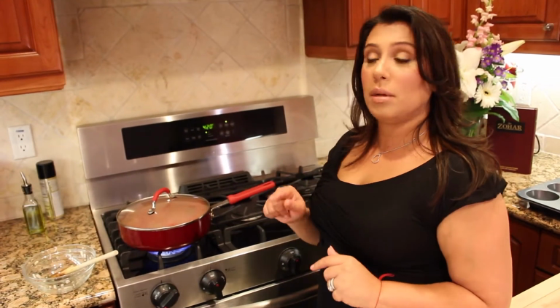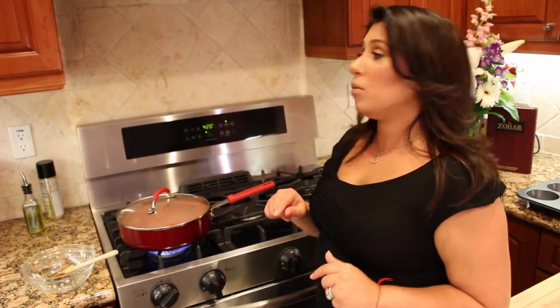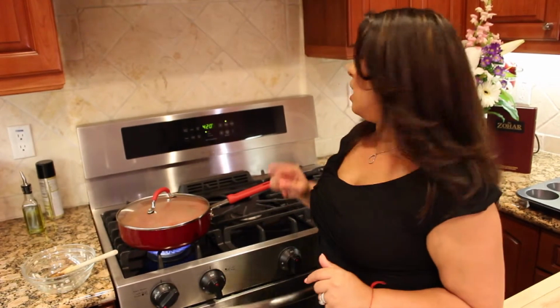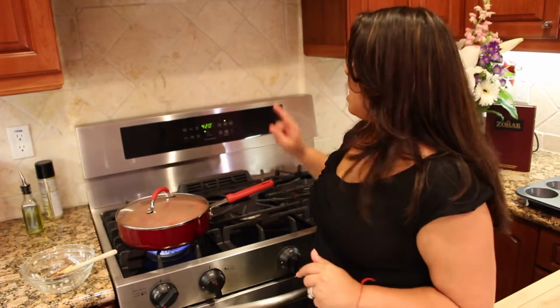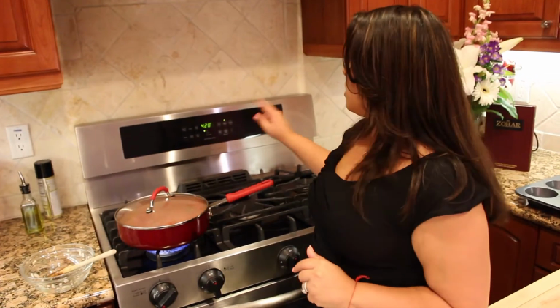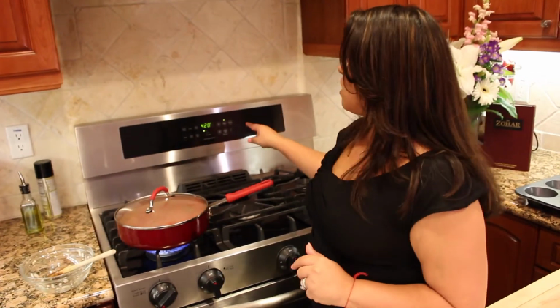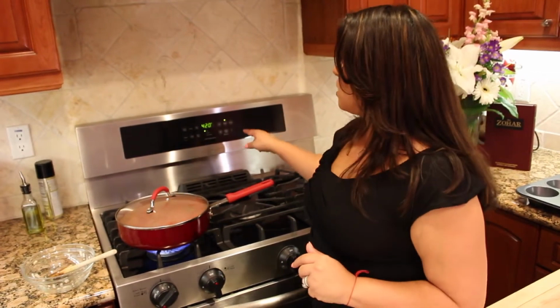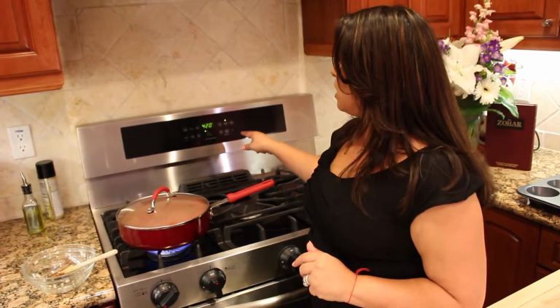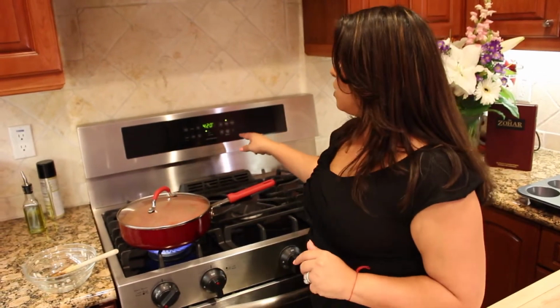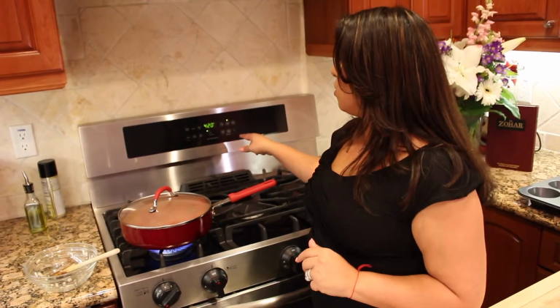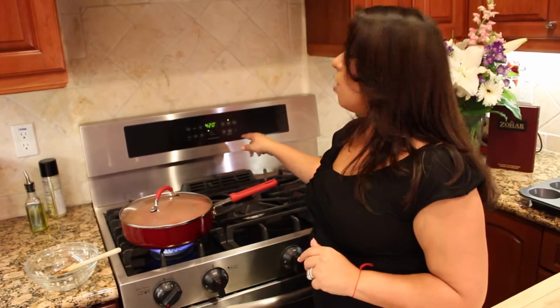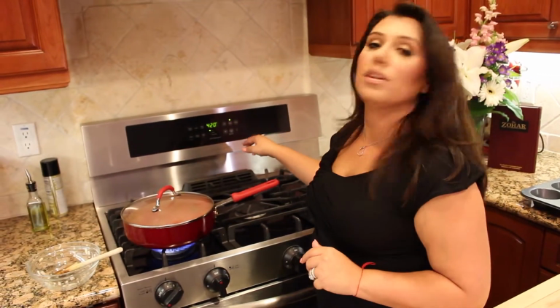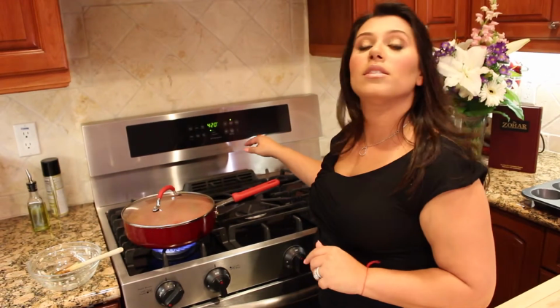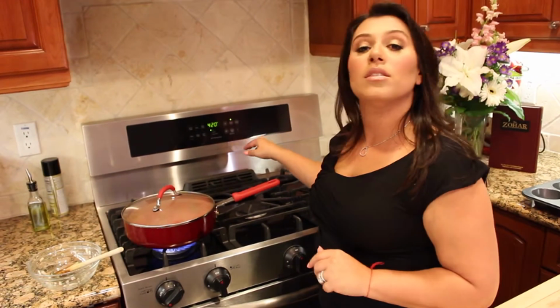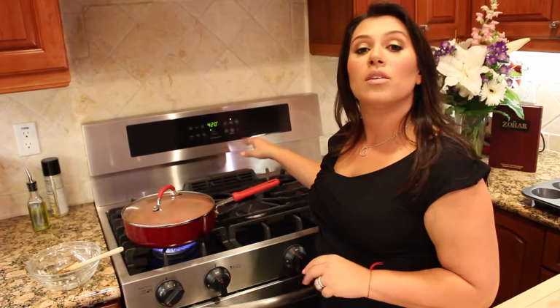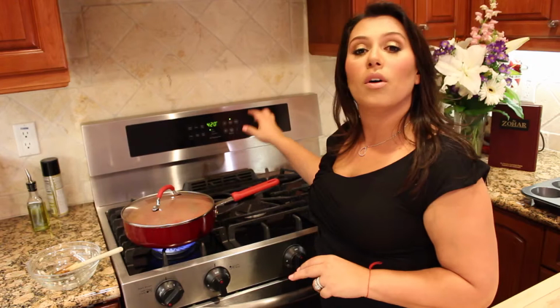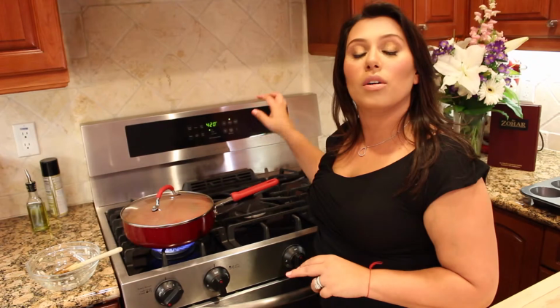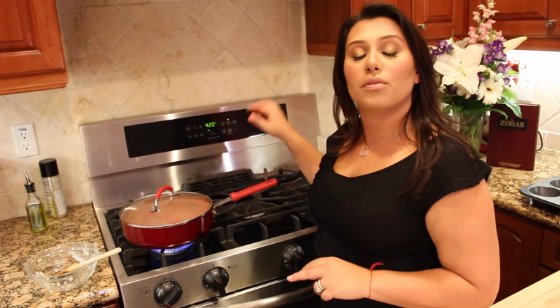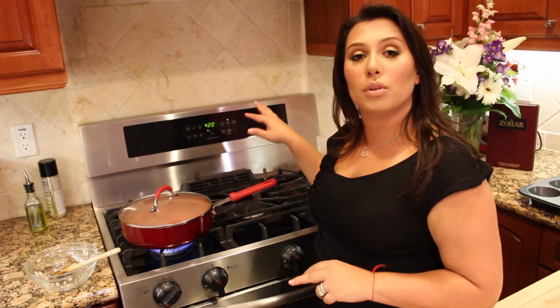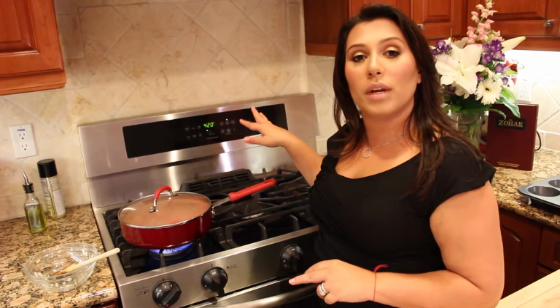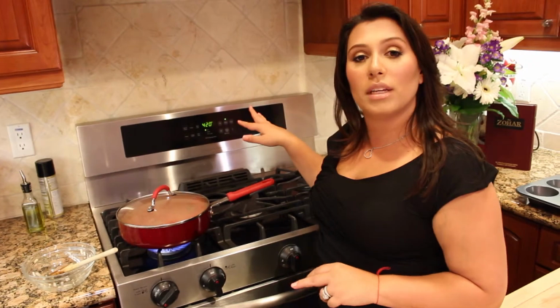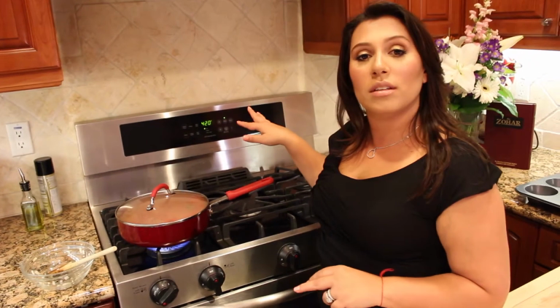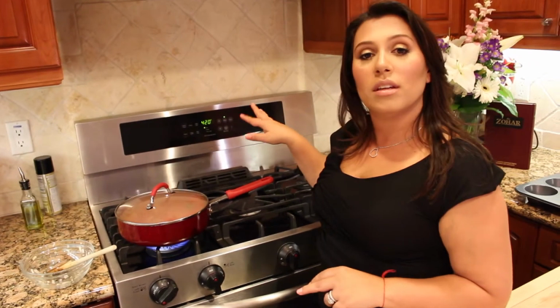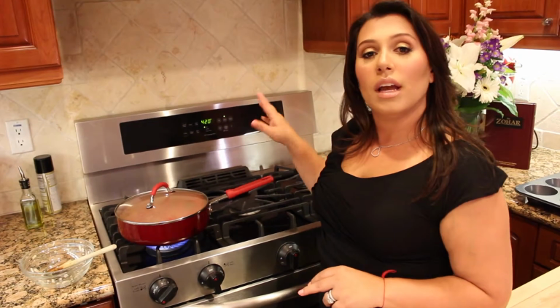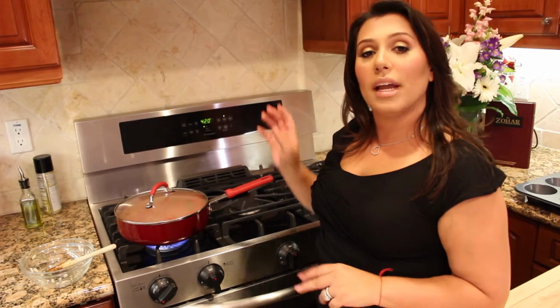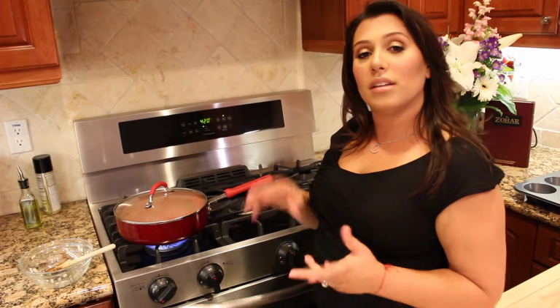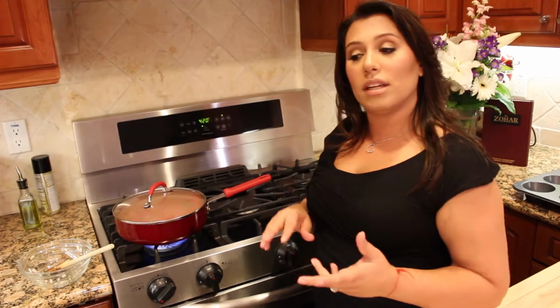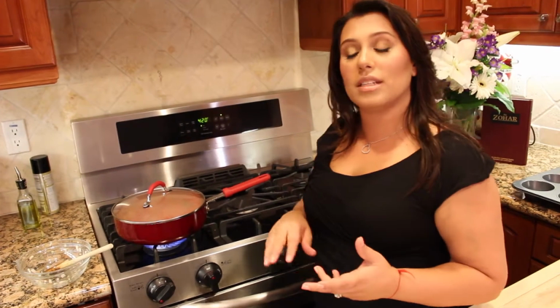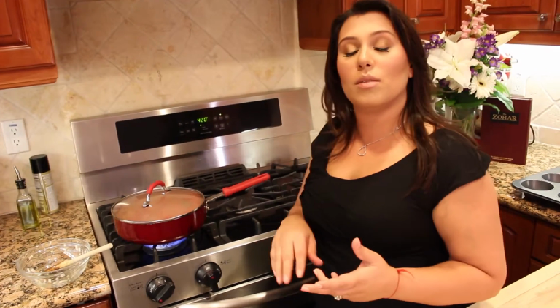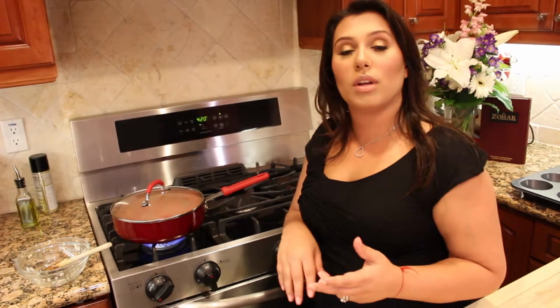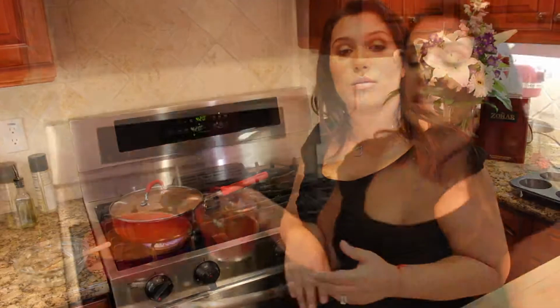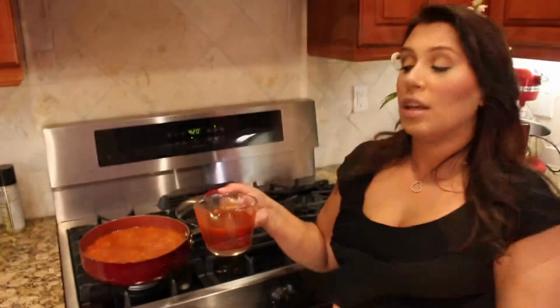Meanwhile, start heating your oven to 420 and the next step will come soon.